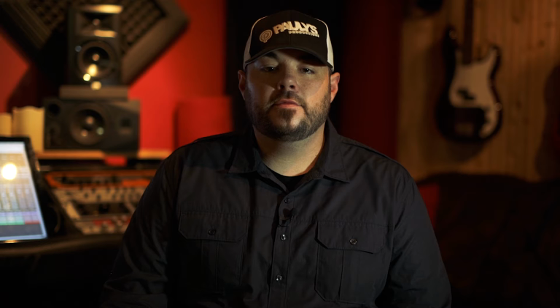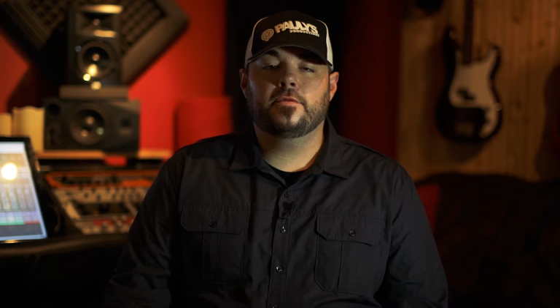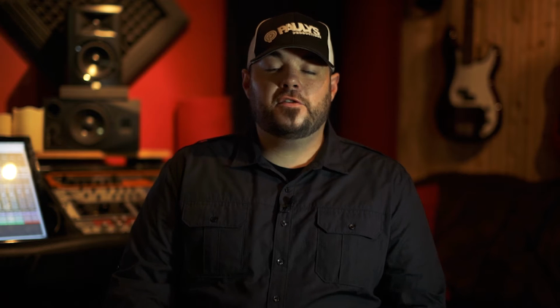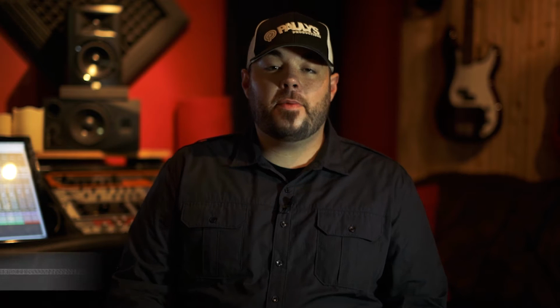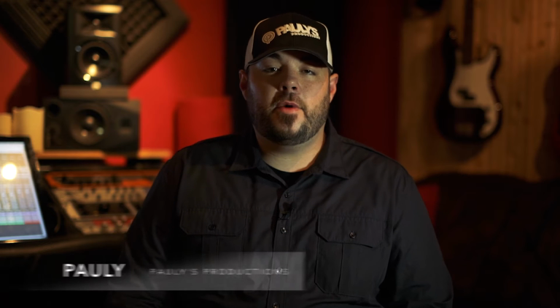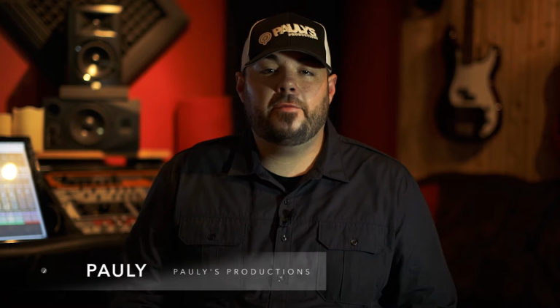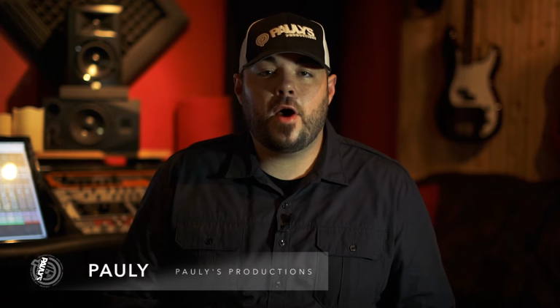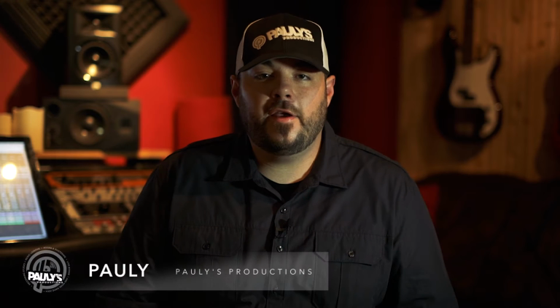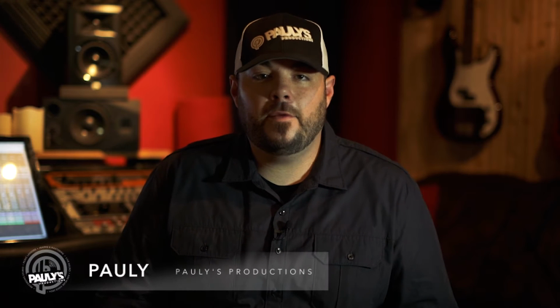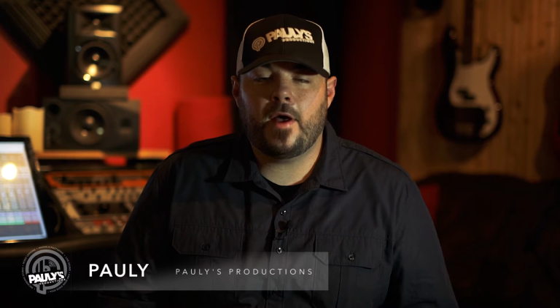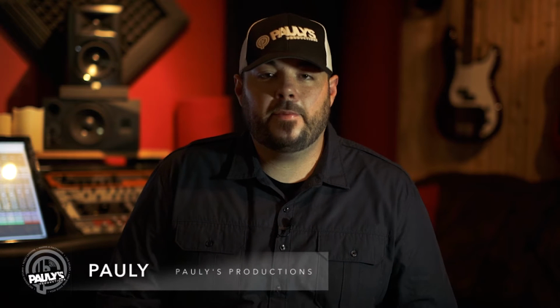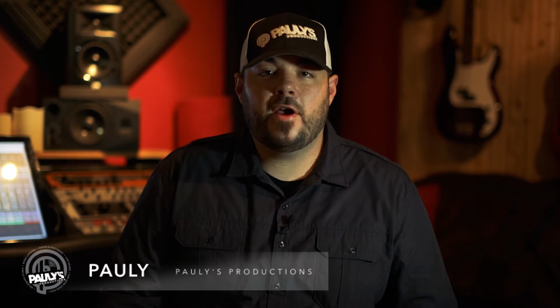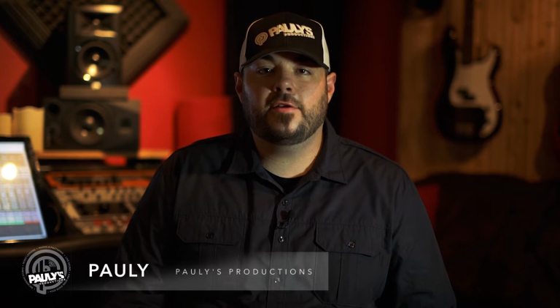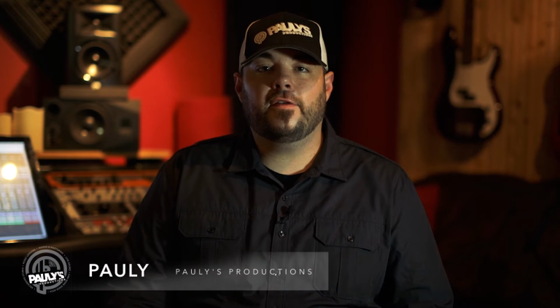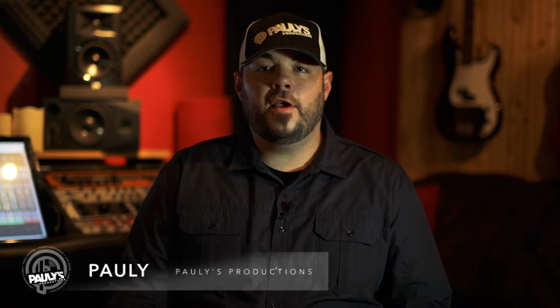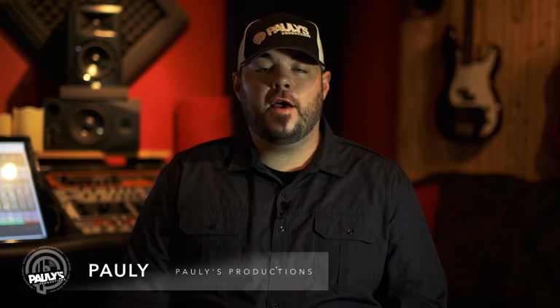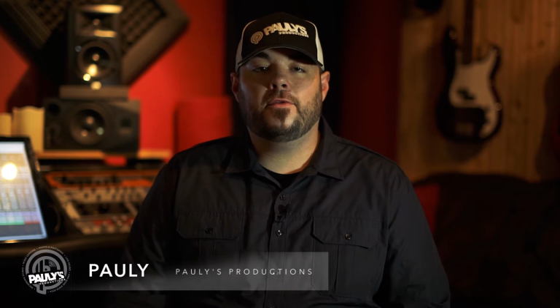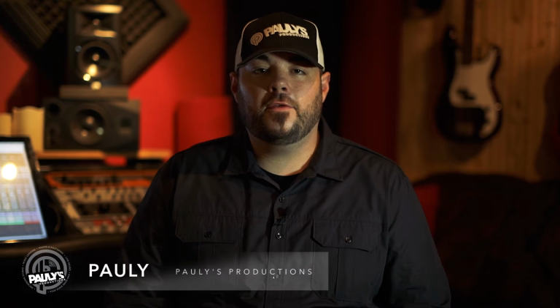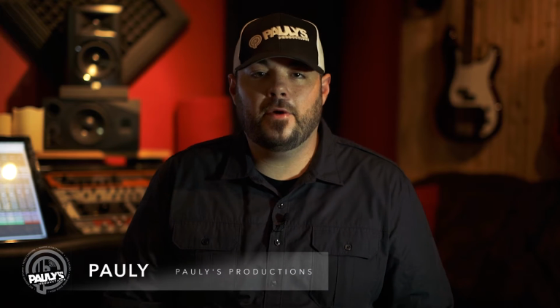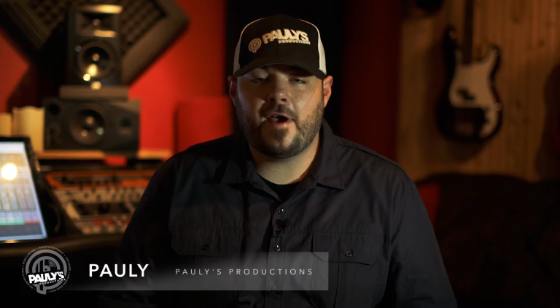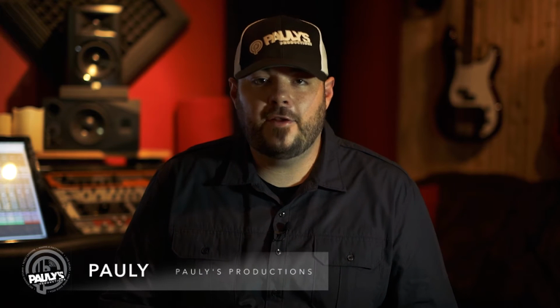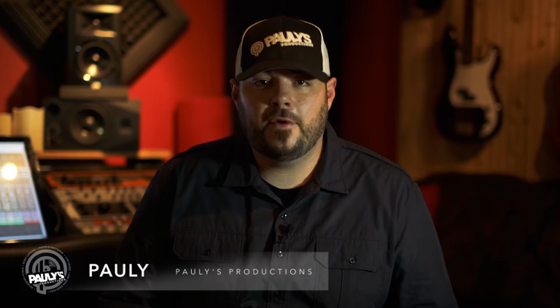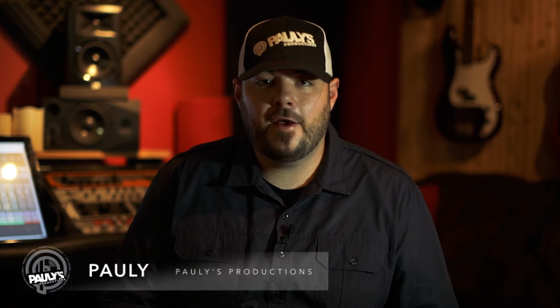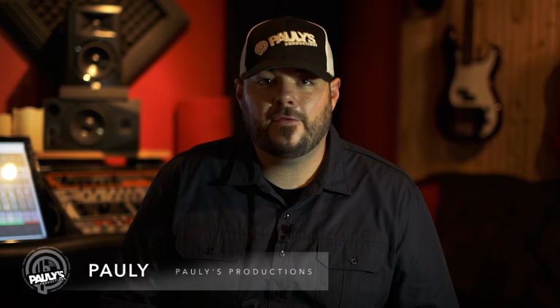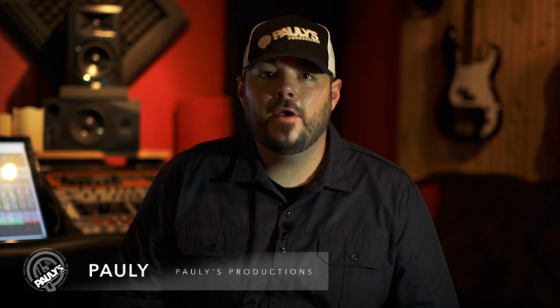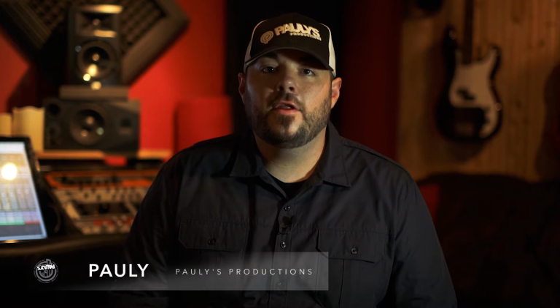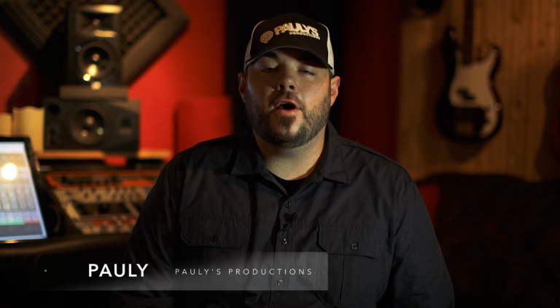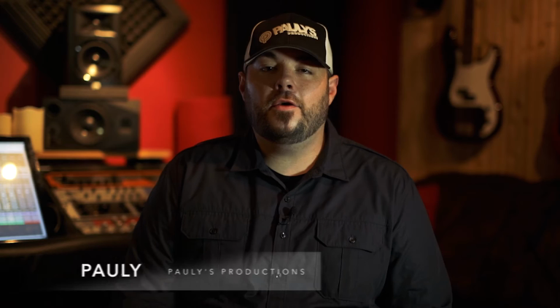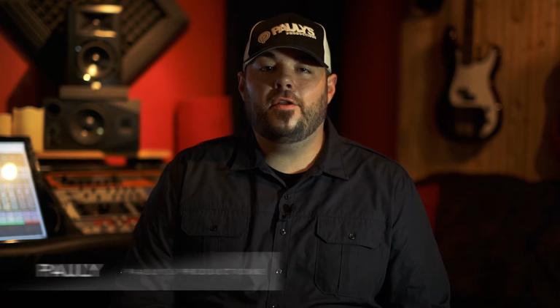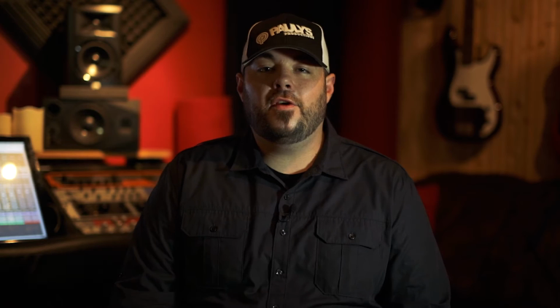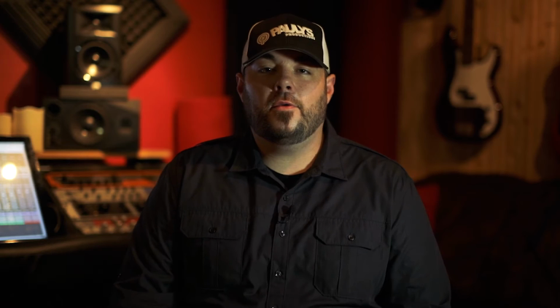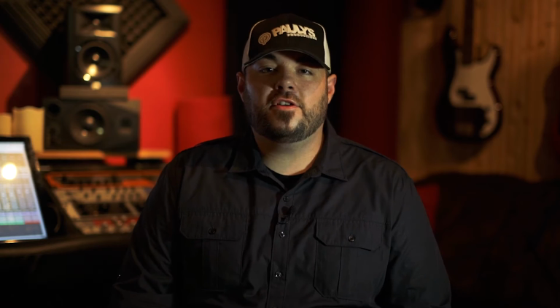What's up everybody? It's Polly here with Polly's Productions, and I'm super excited to announce the Audio Engineering Workshop.